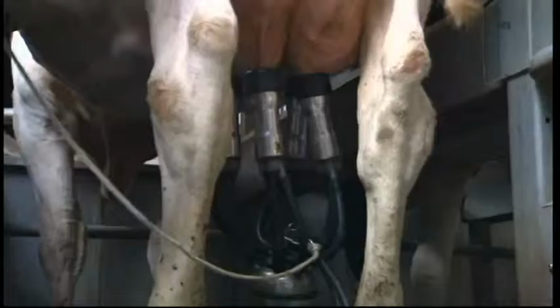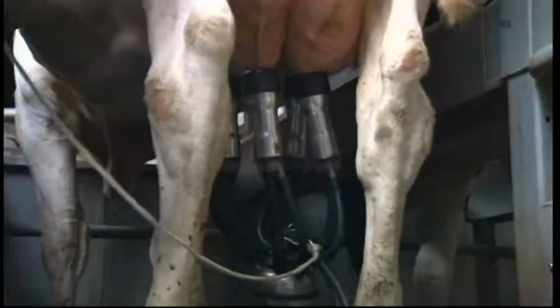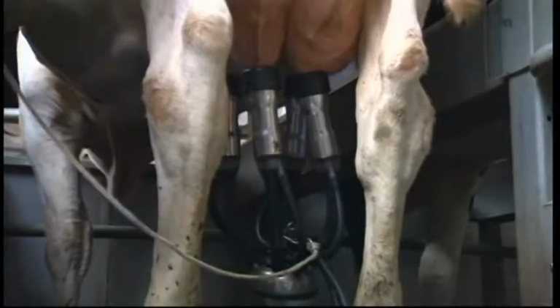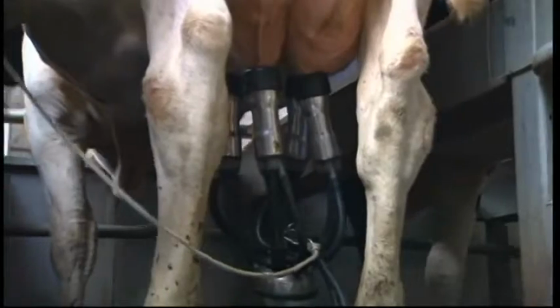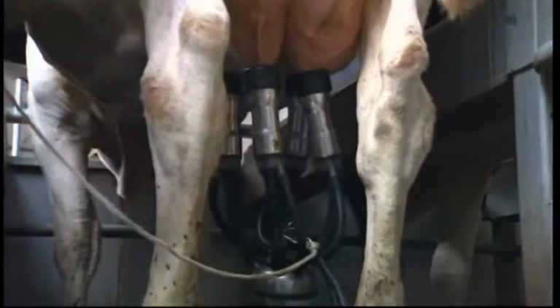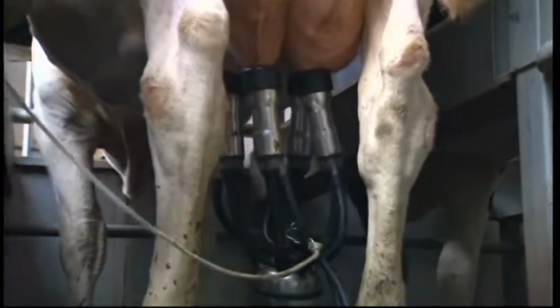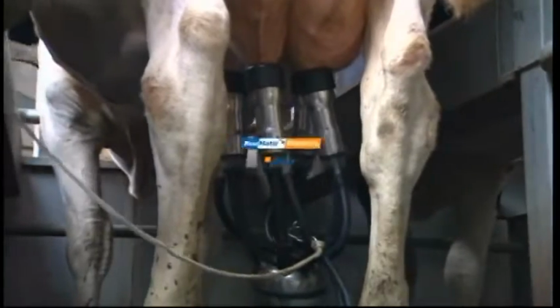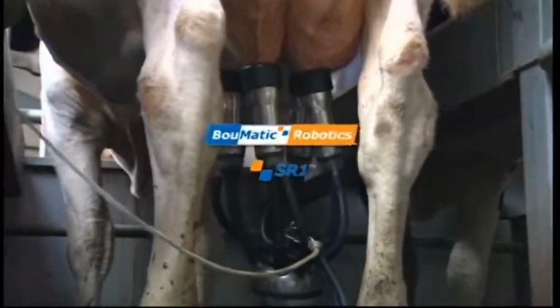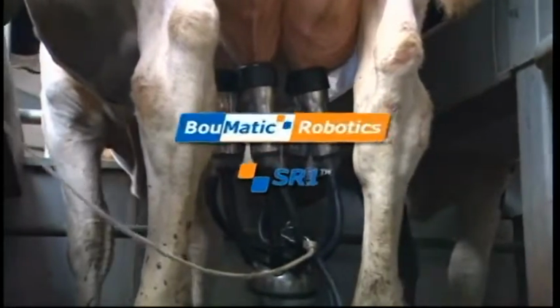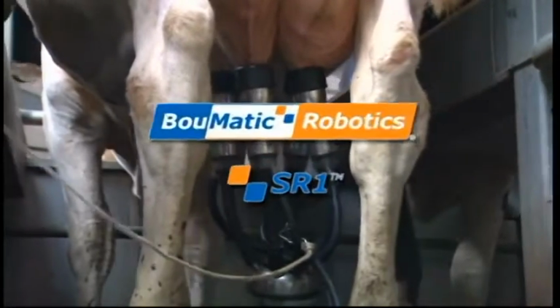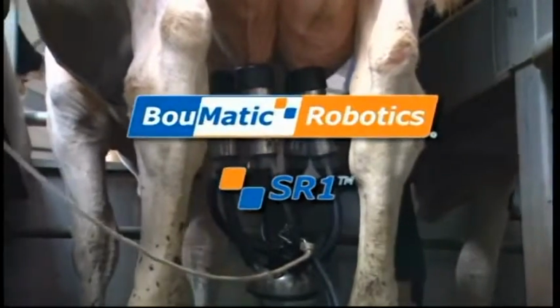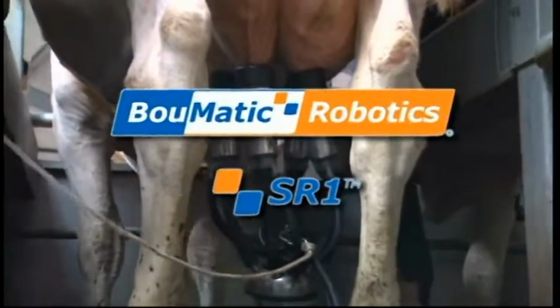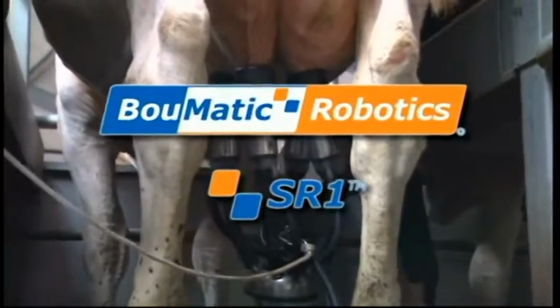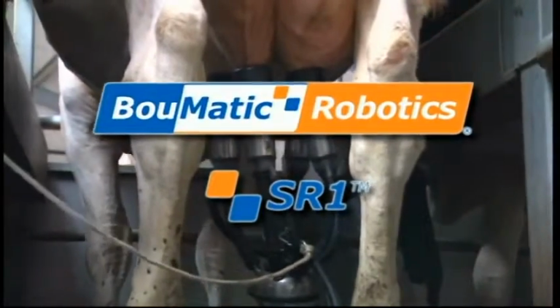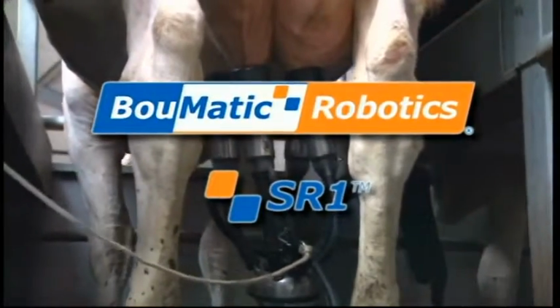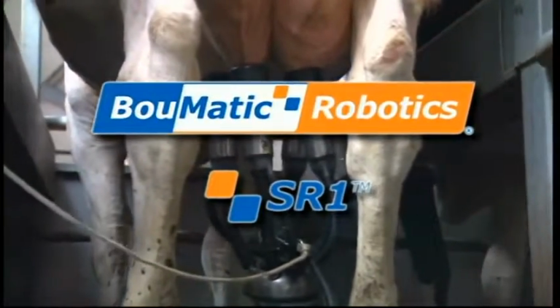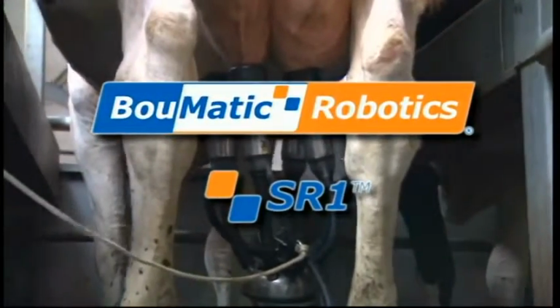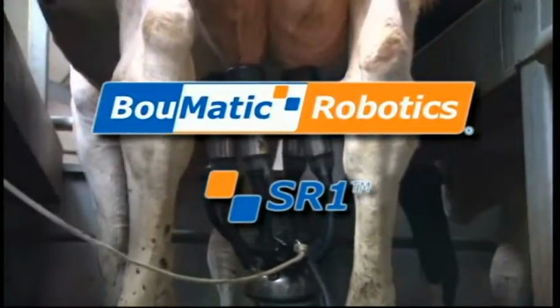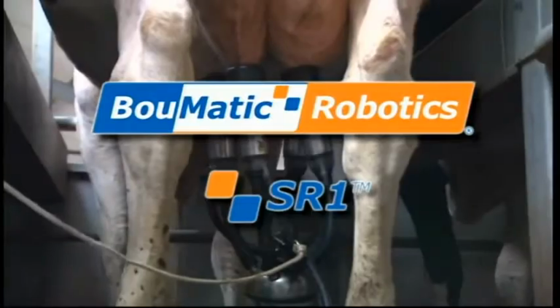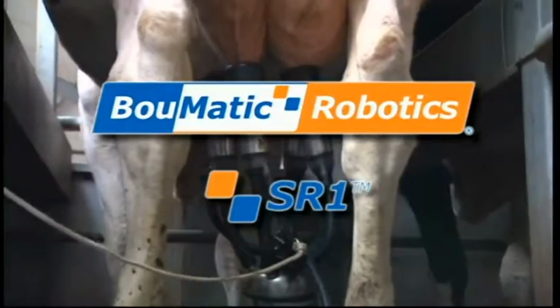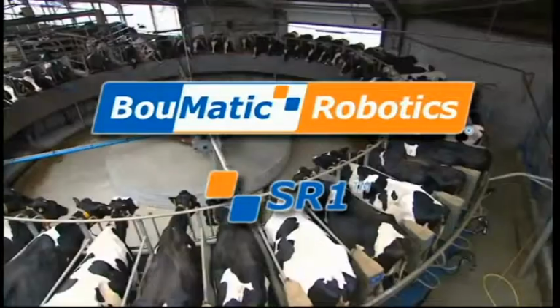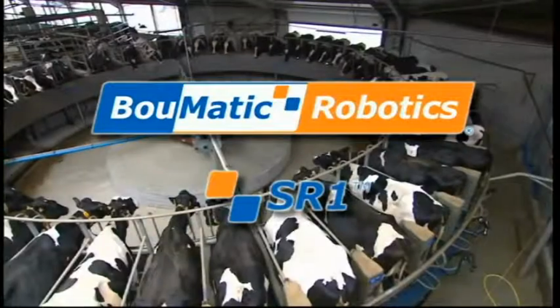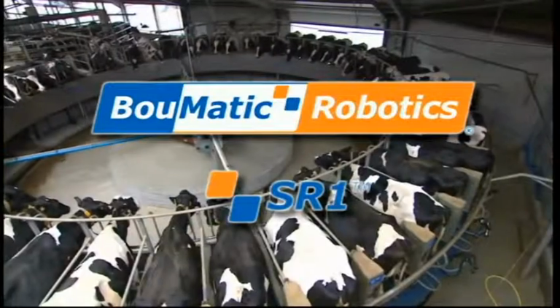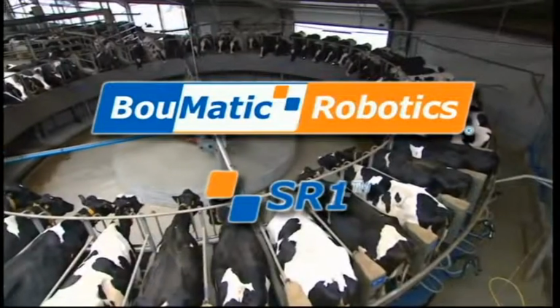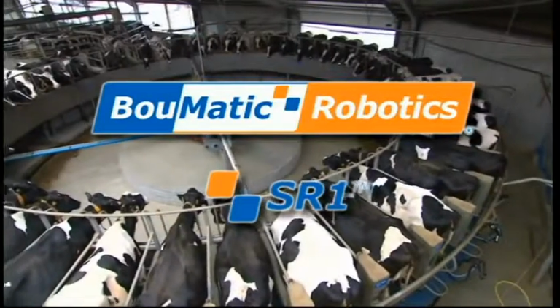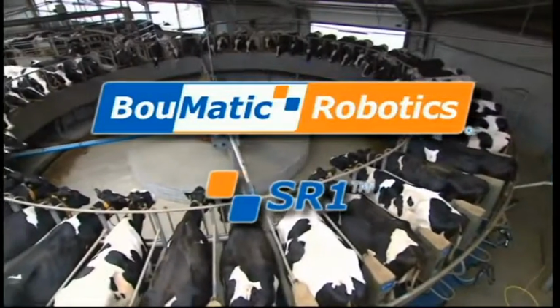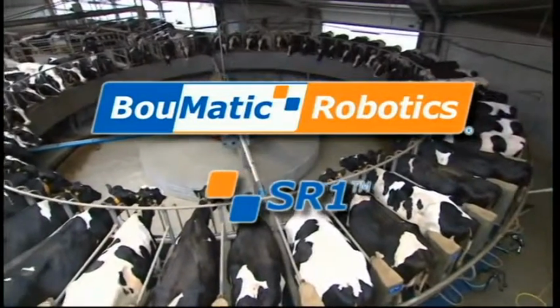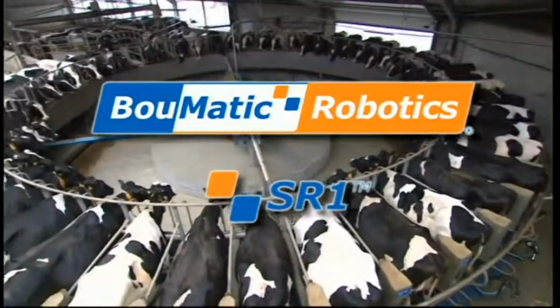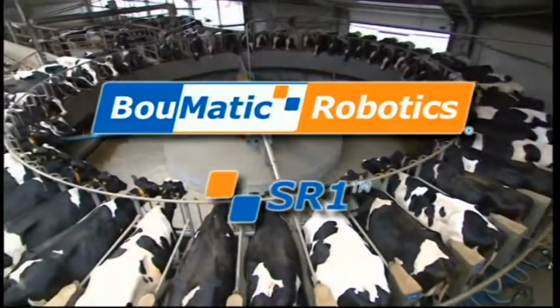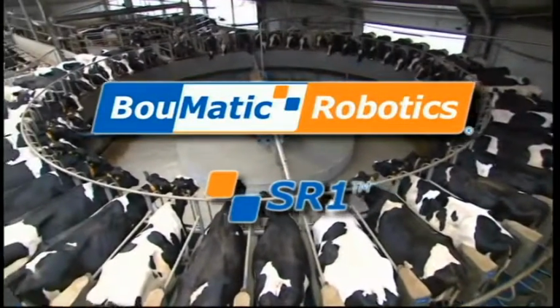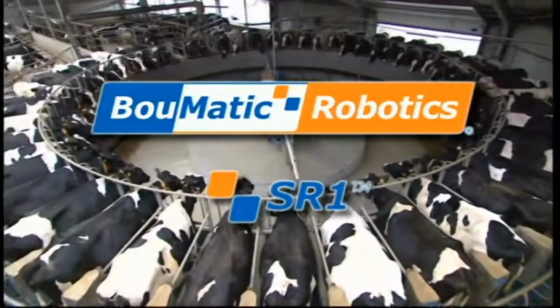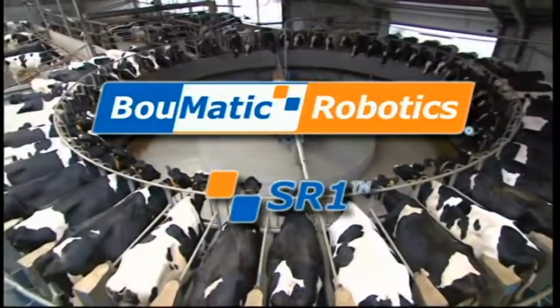Baumatic Robotics introduces the SR1 spraying robot, protecting cows from udder infection after milking.